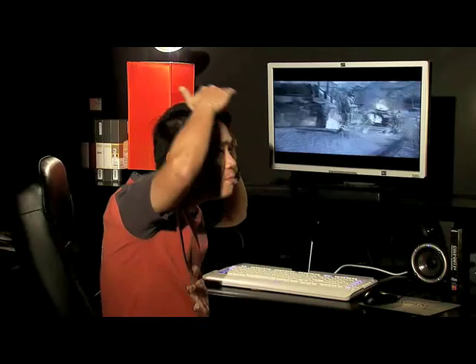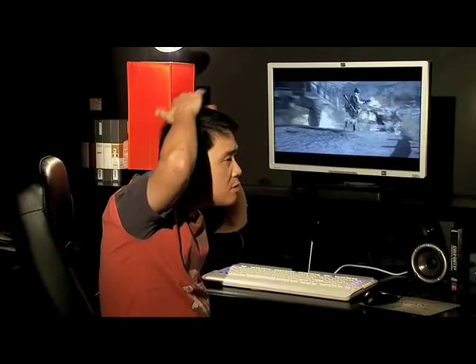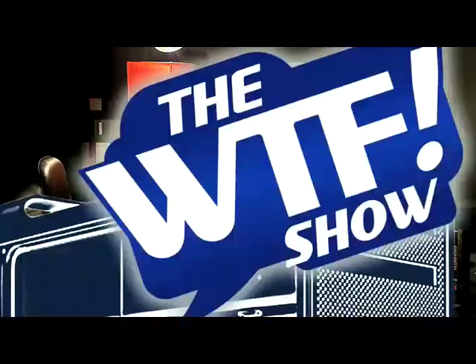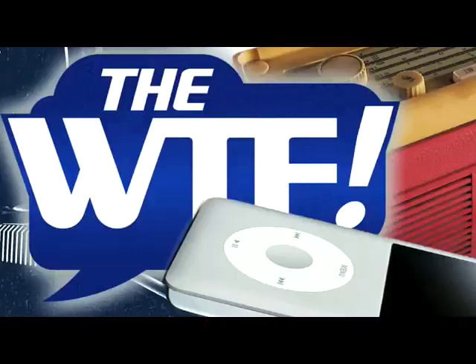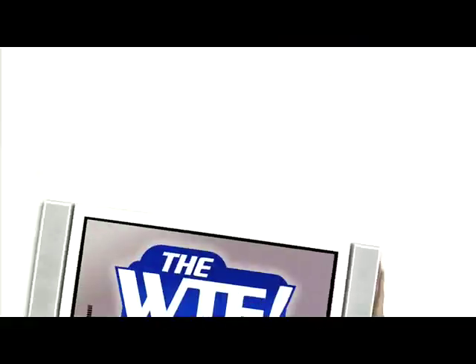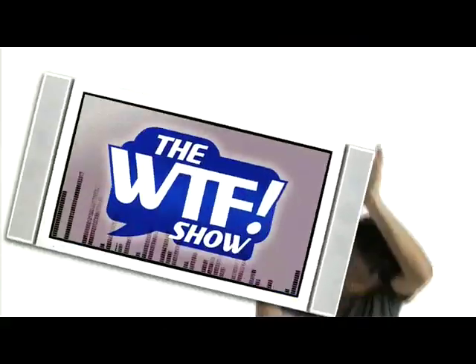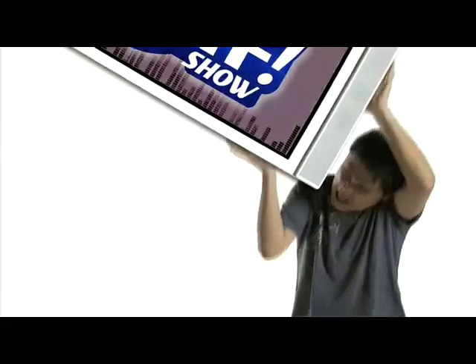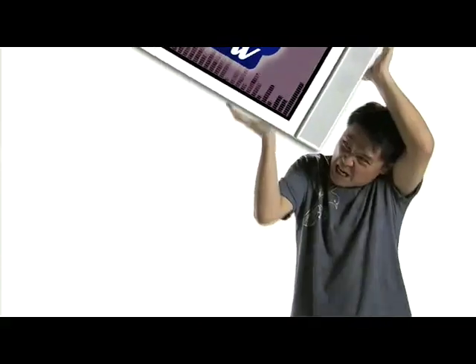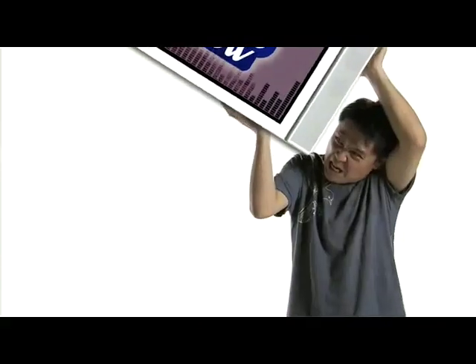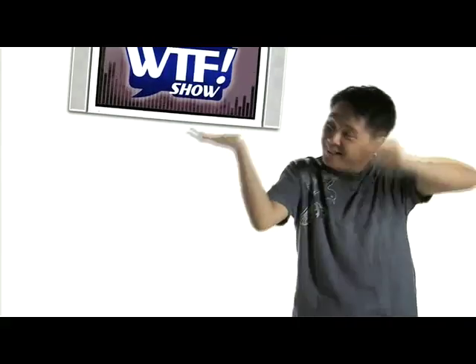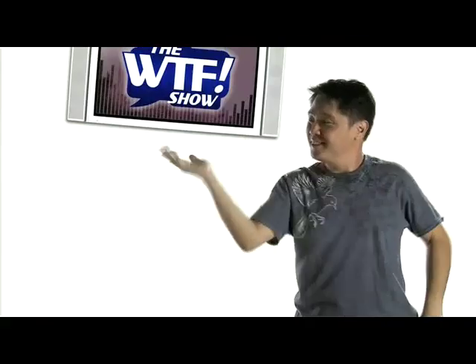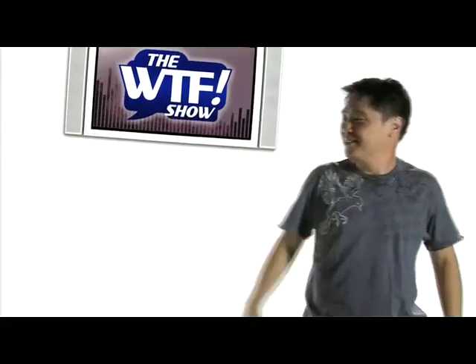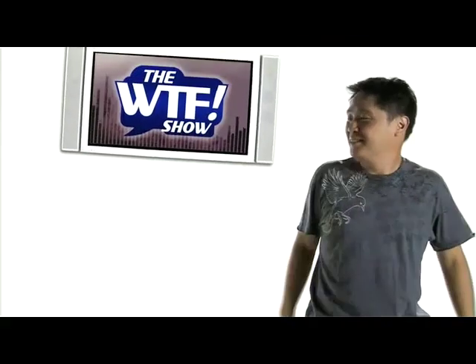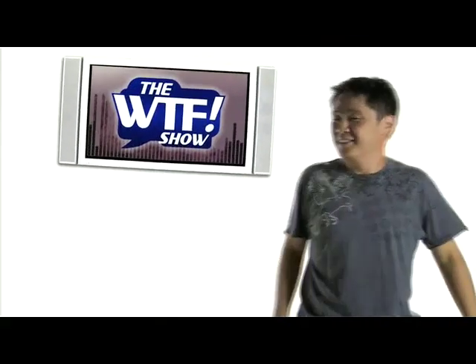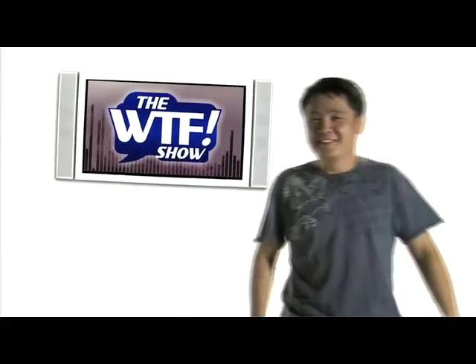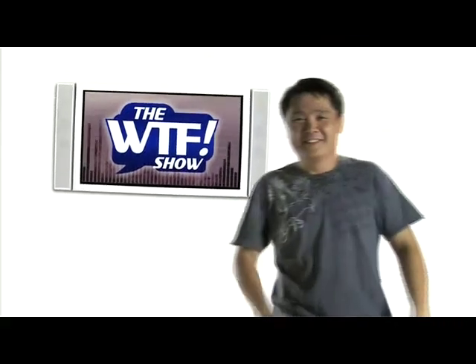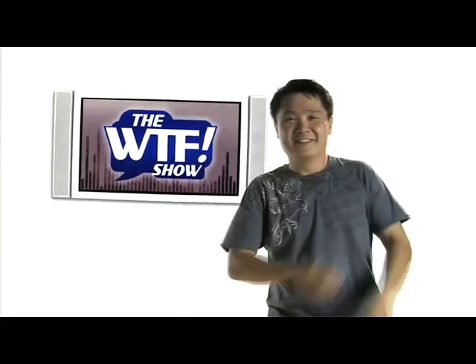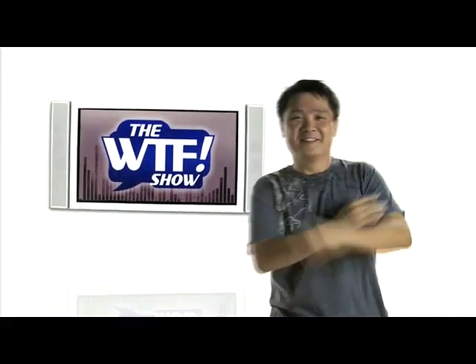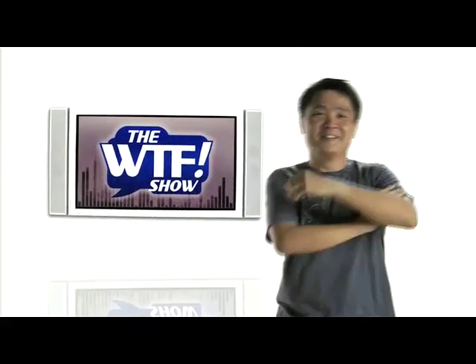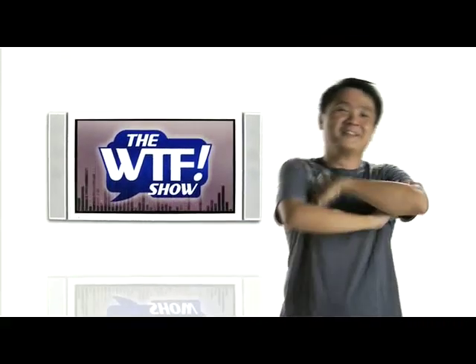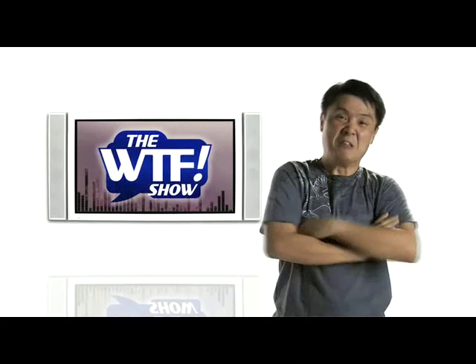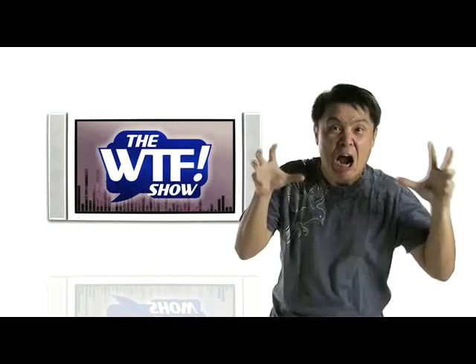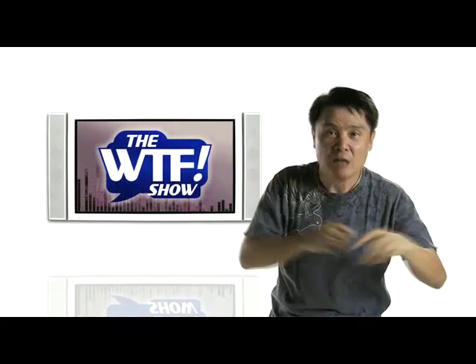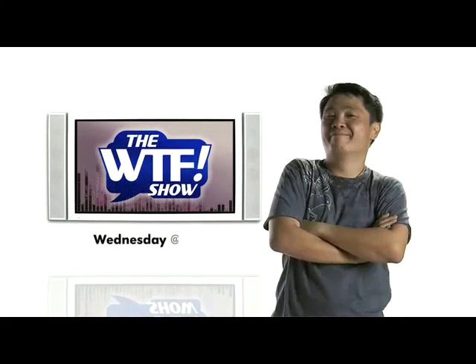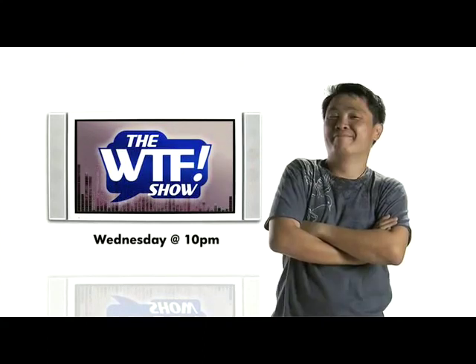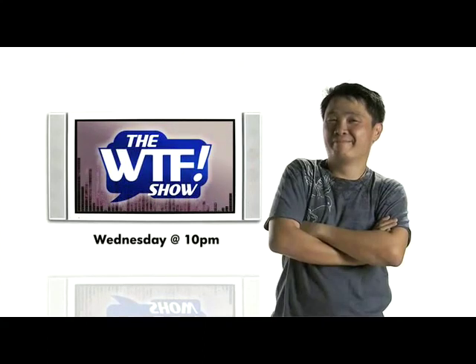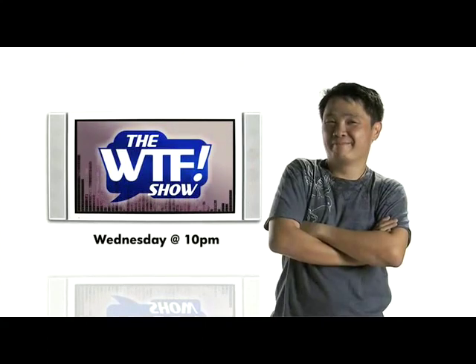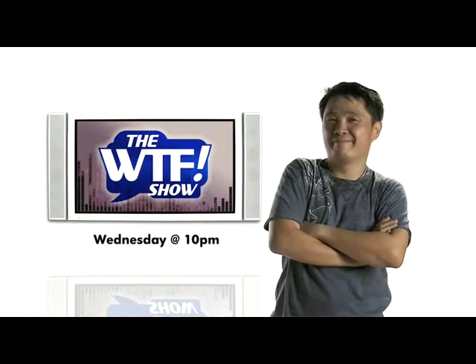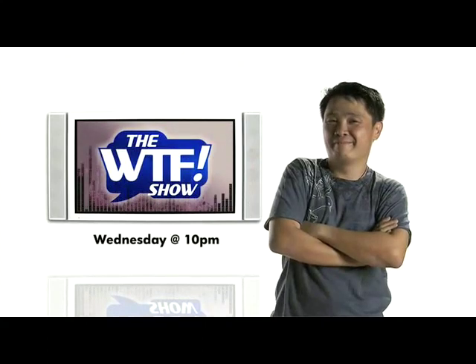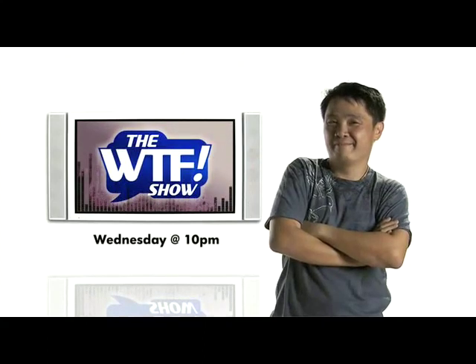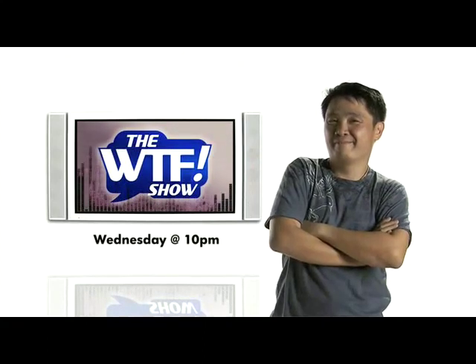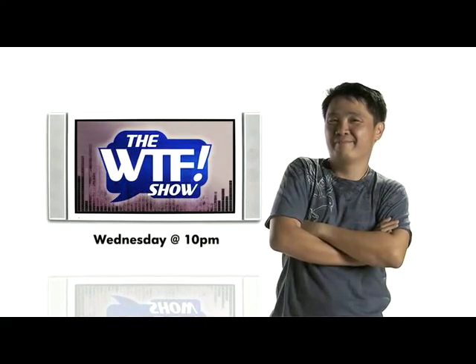Catch the WTF show only on Sling HD, Wednesday at 10pm.